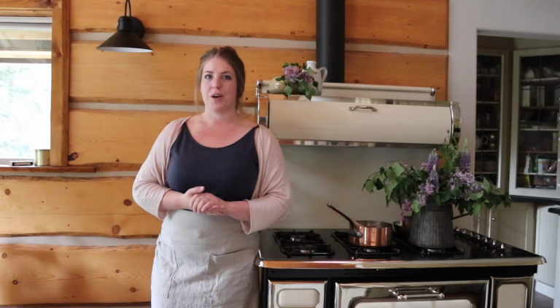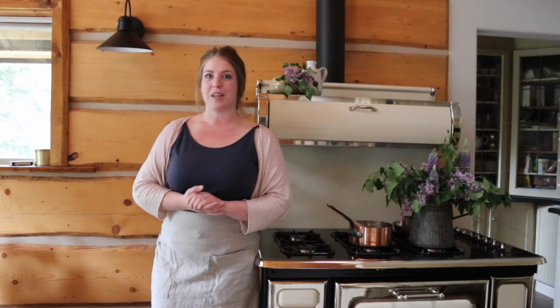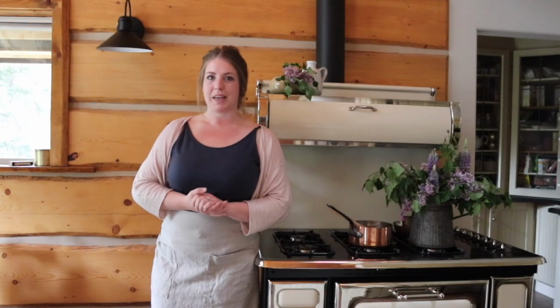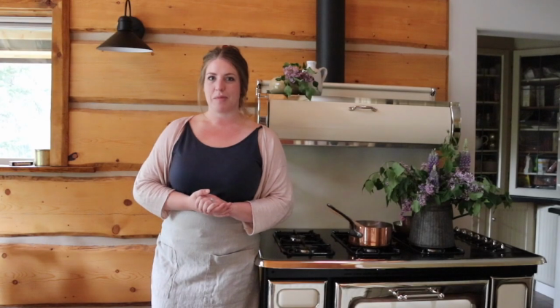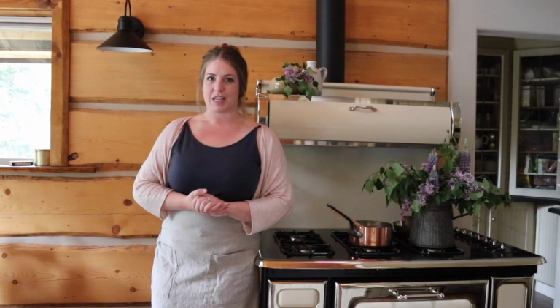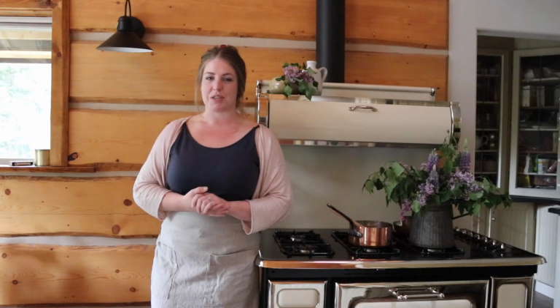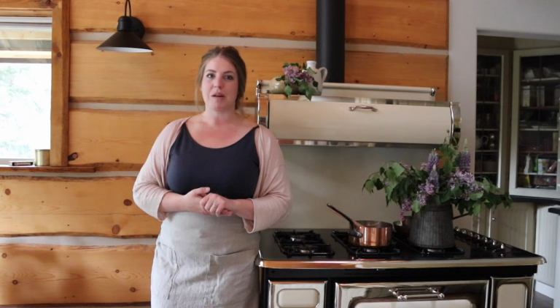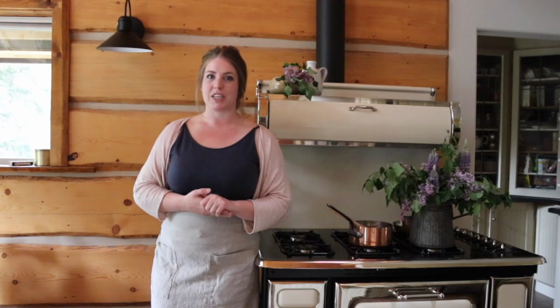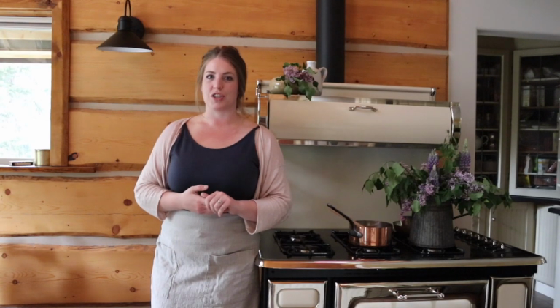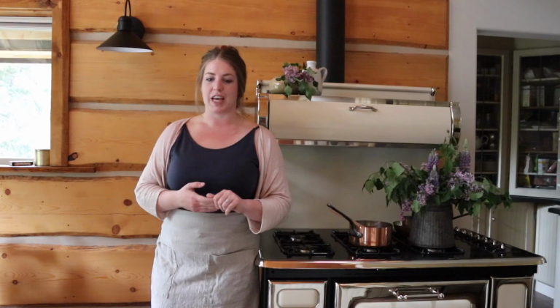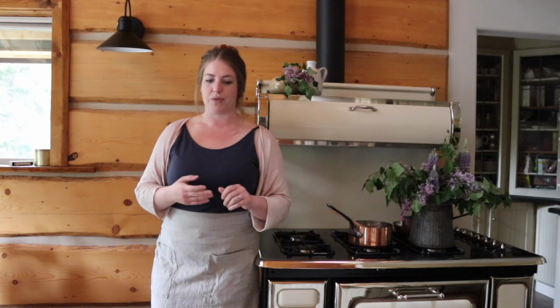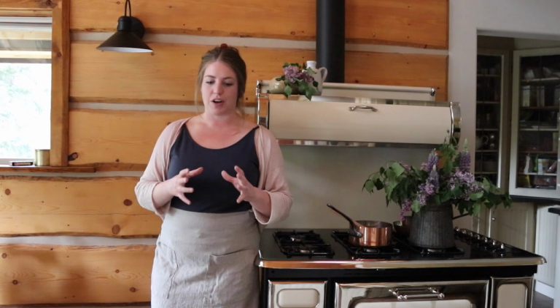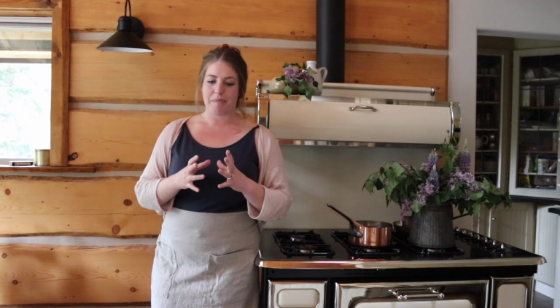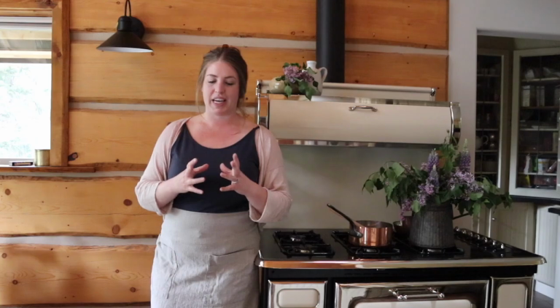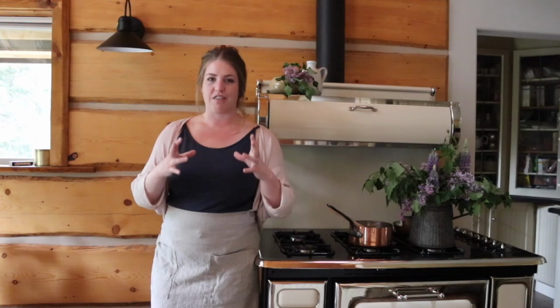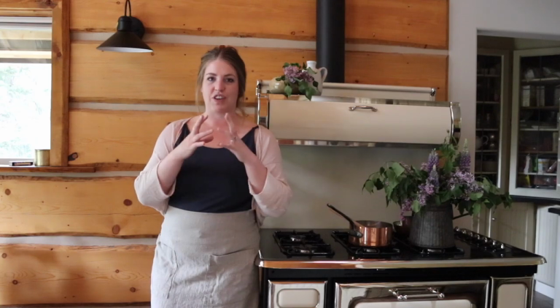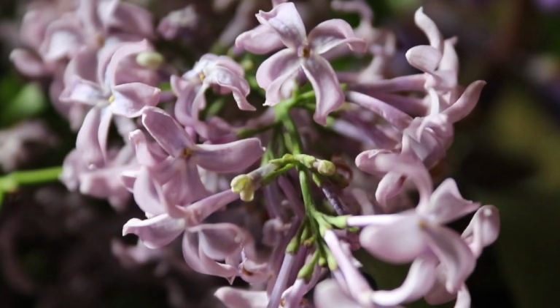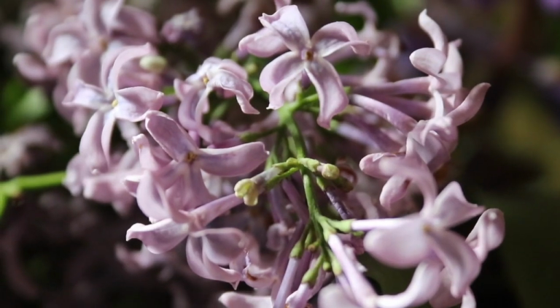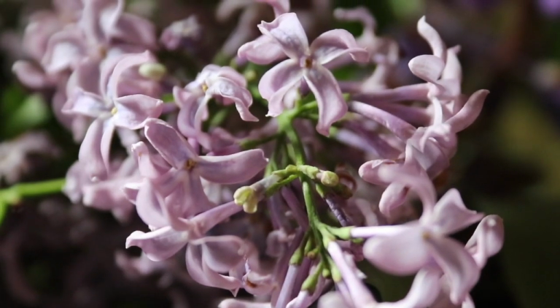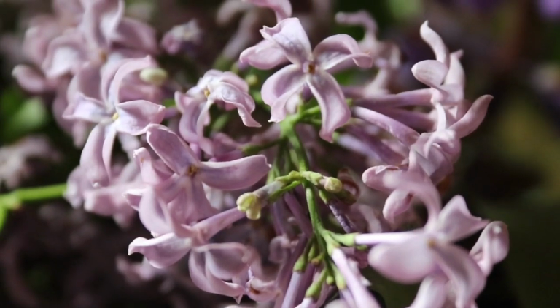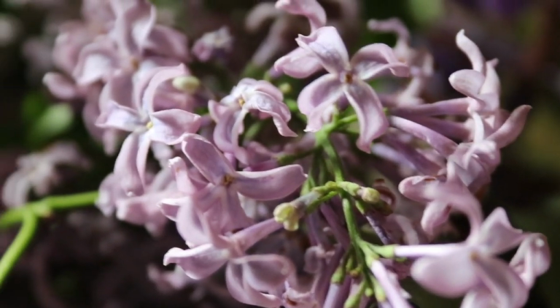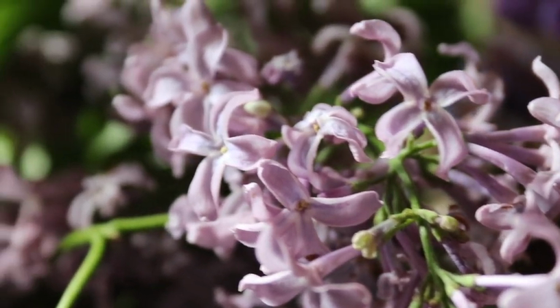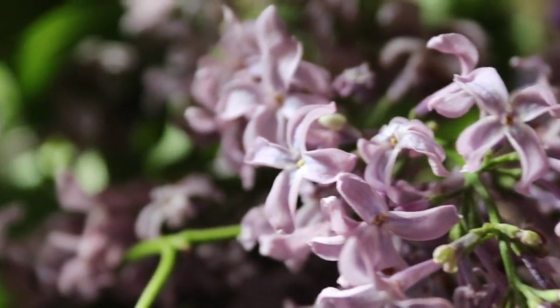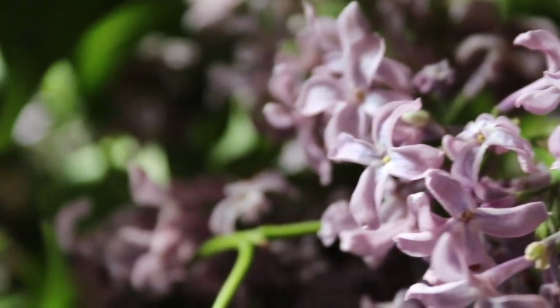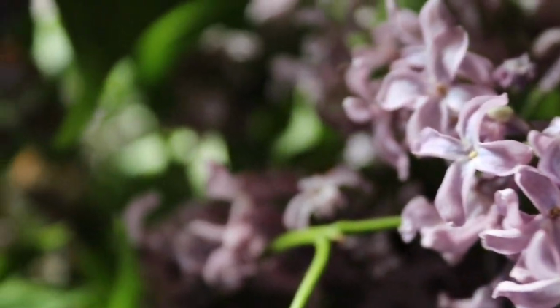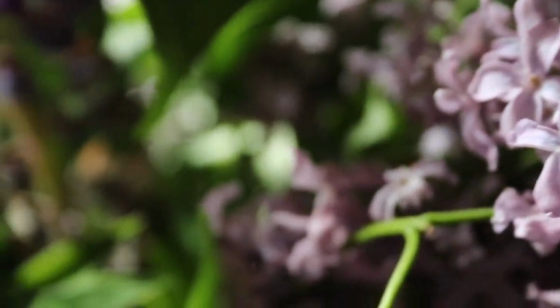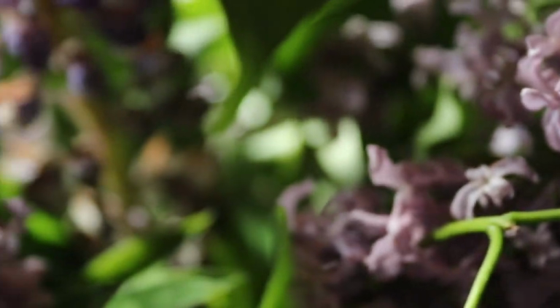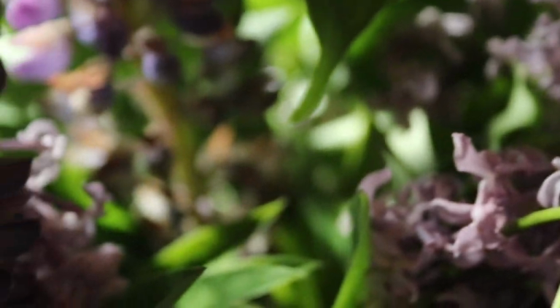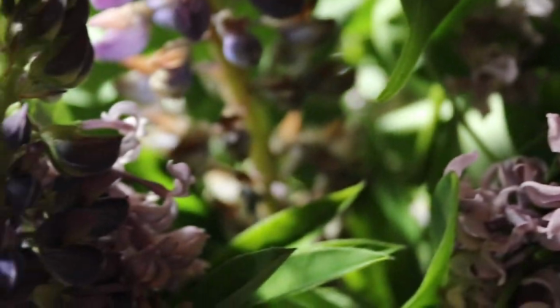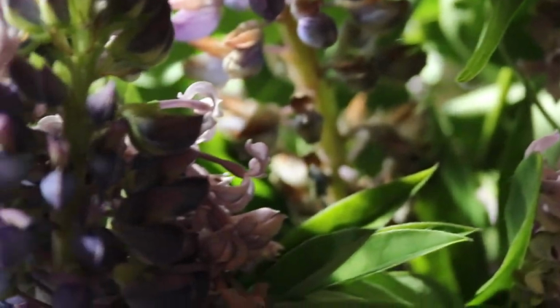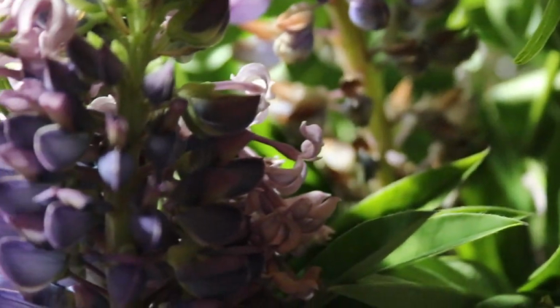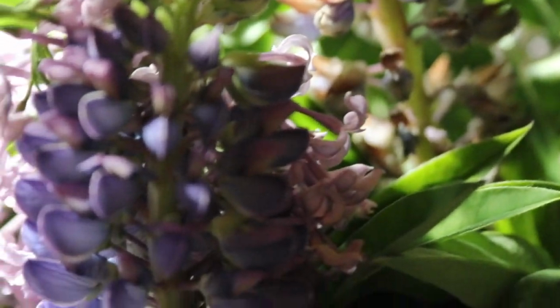When you're picking your blossoms, you want to make sure that you are picking the fullest and the most in-bloom blossoms.